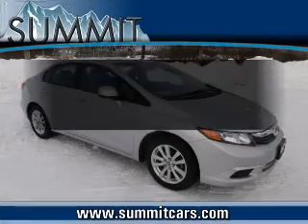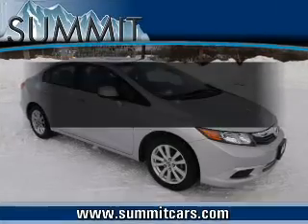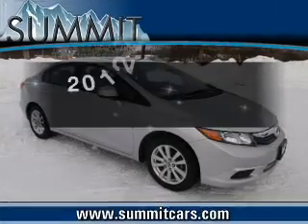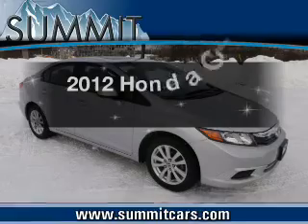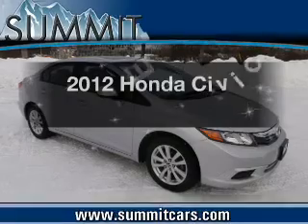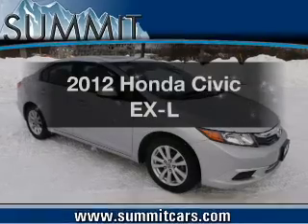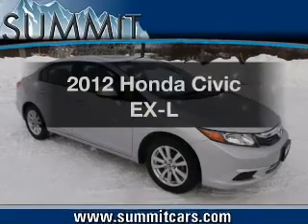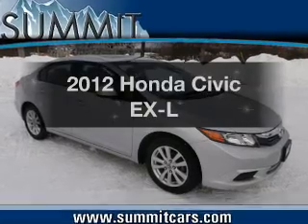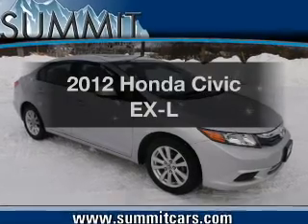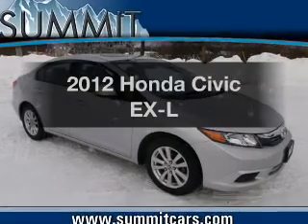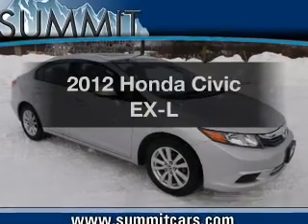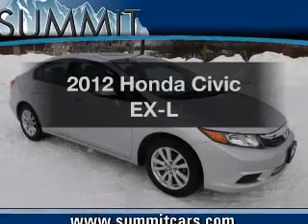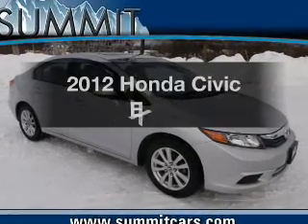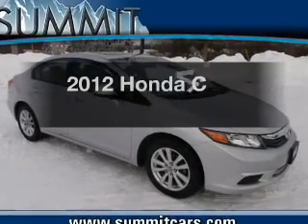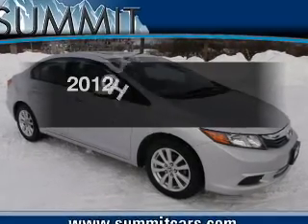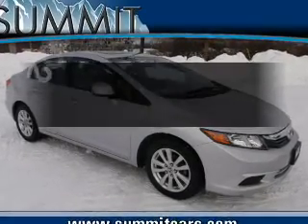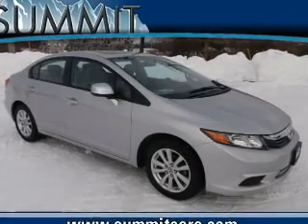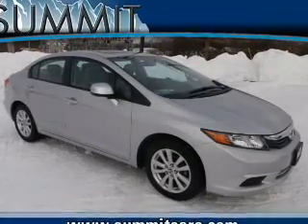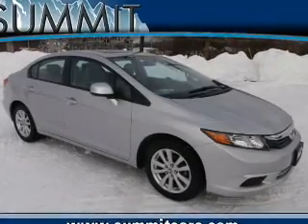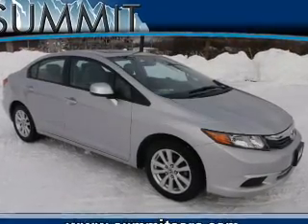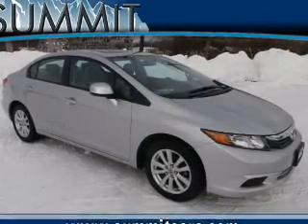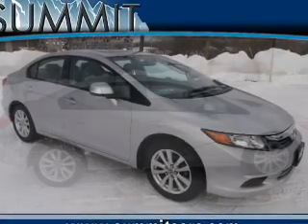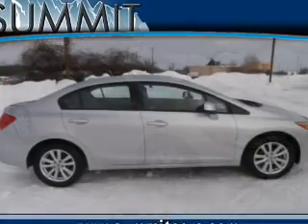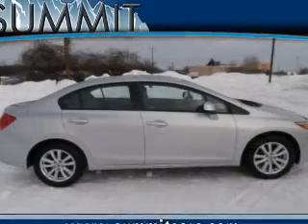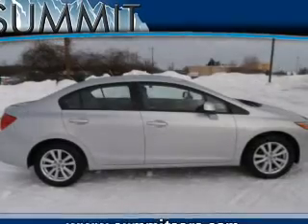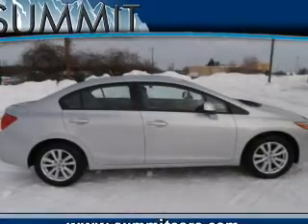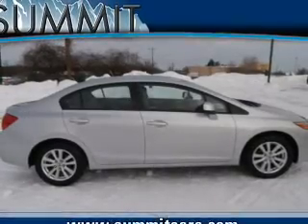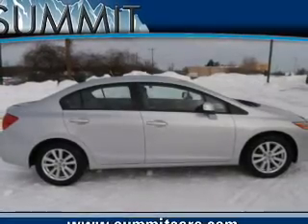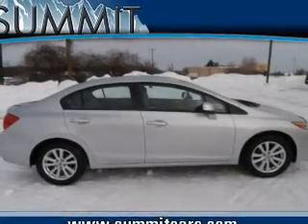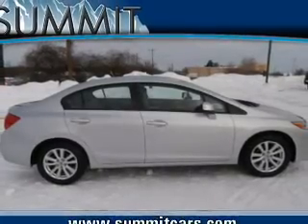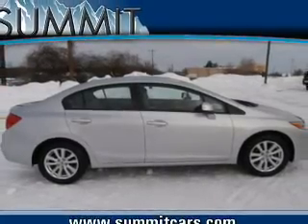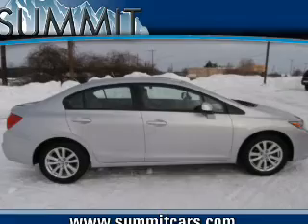Get noticed in this 2012 Honda Civic. If you're looking for a first-rate auto, this one could be yours today.